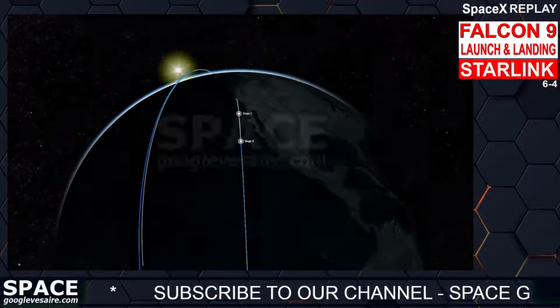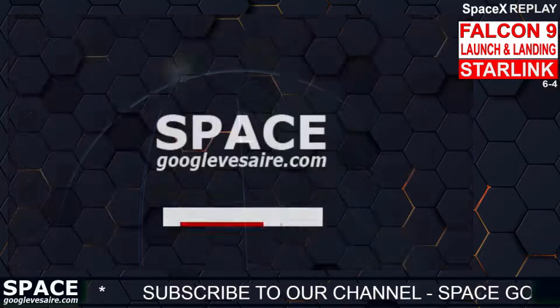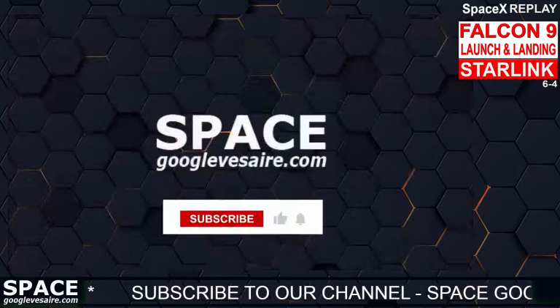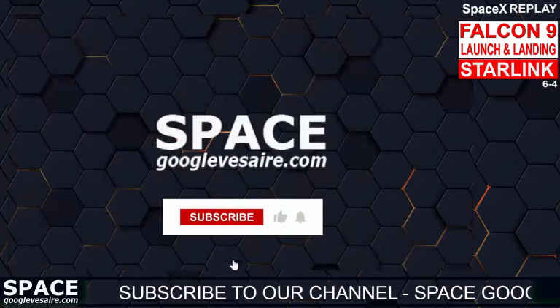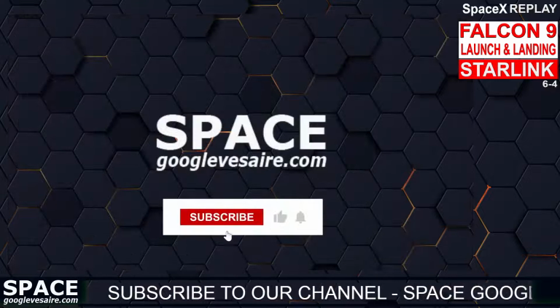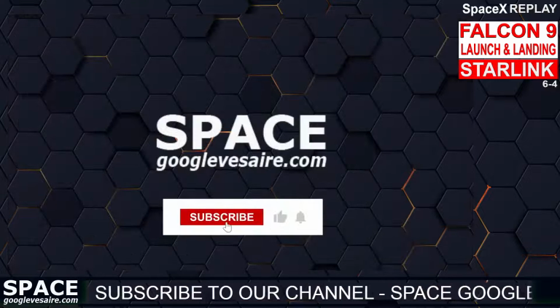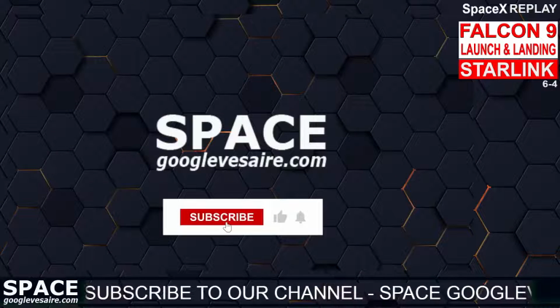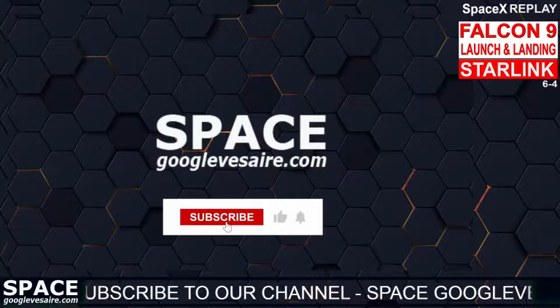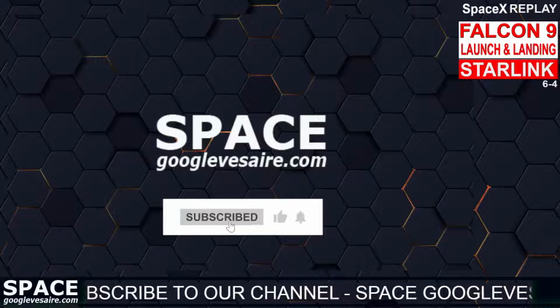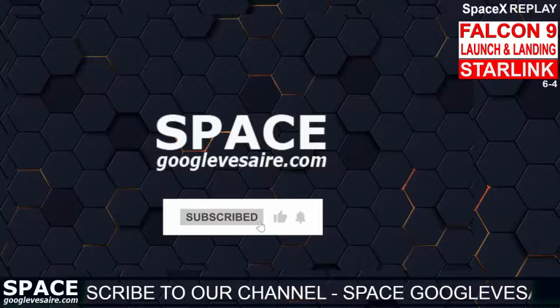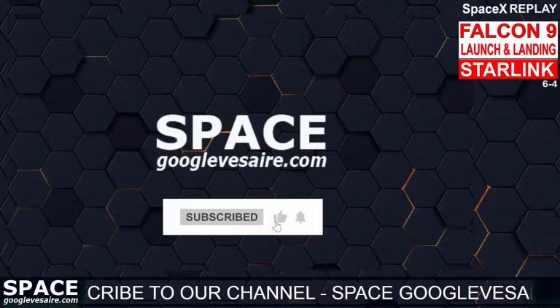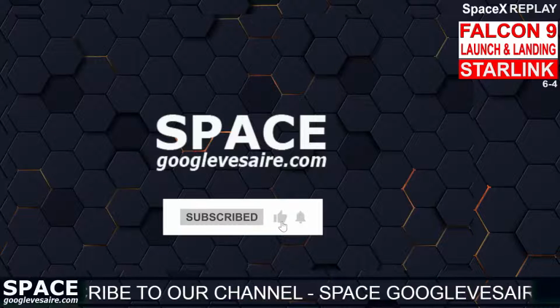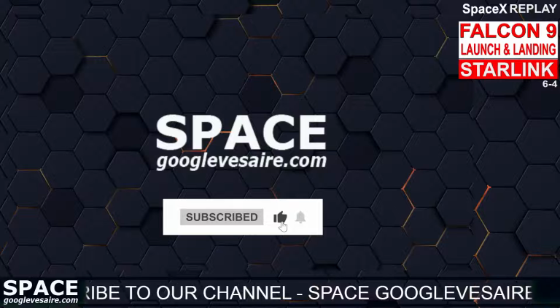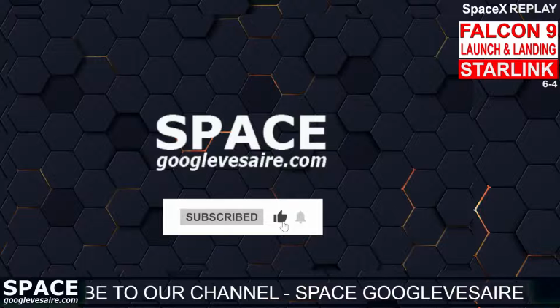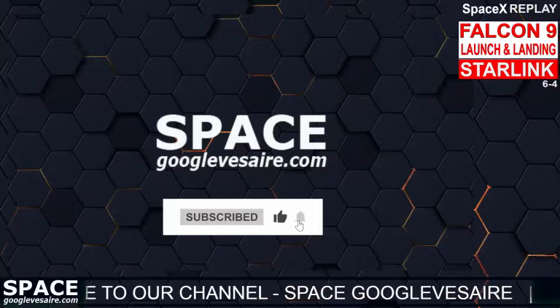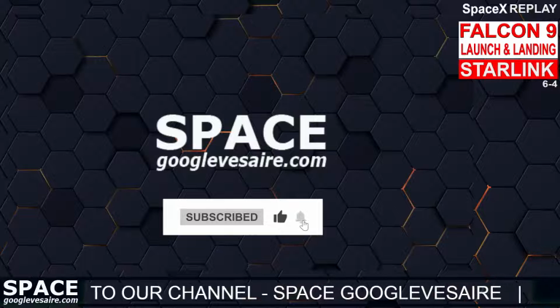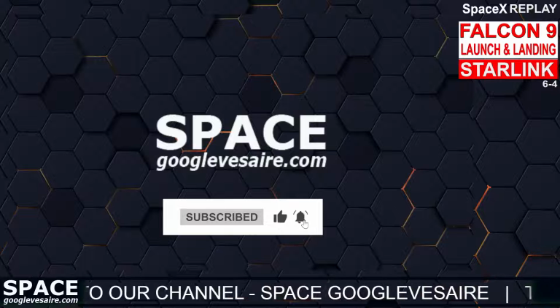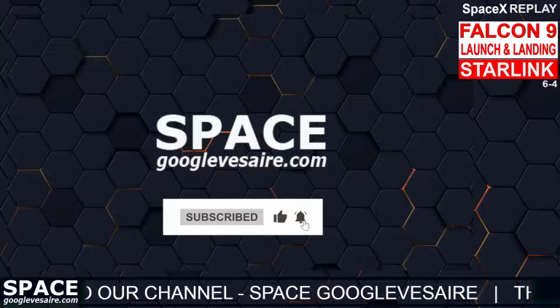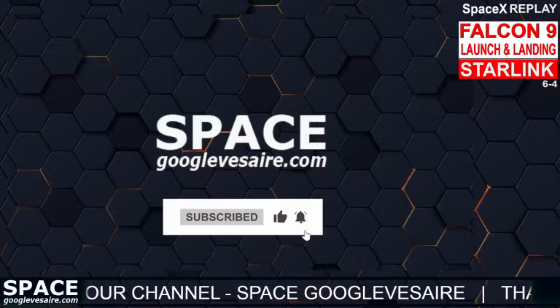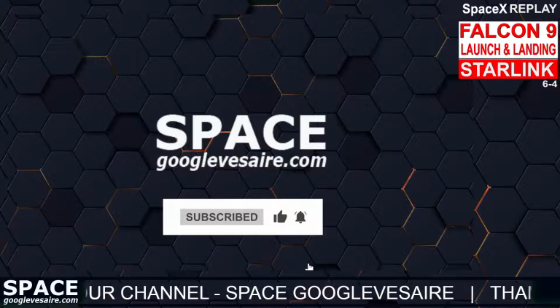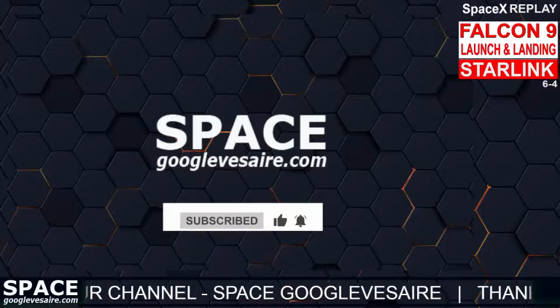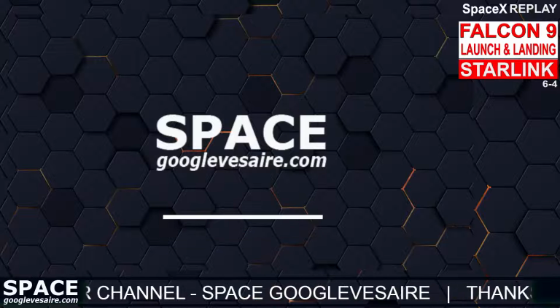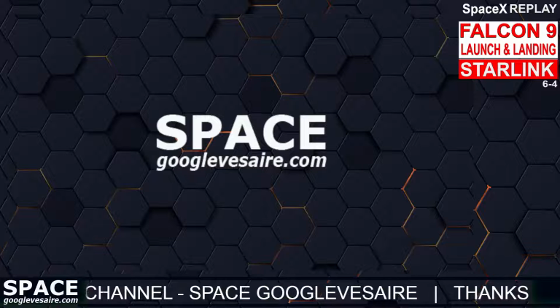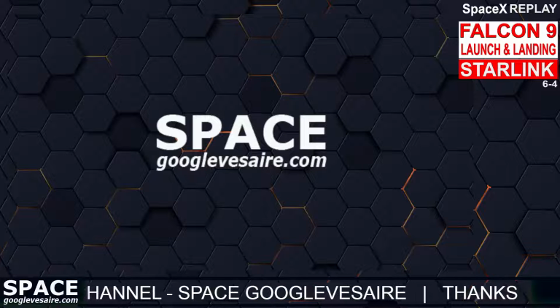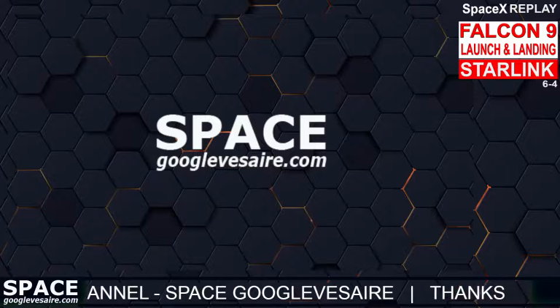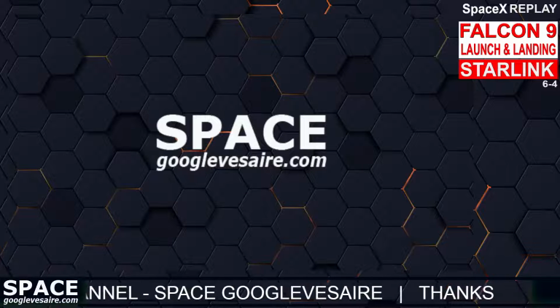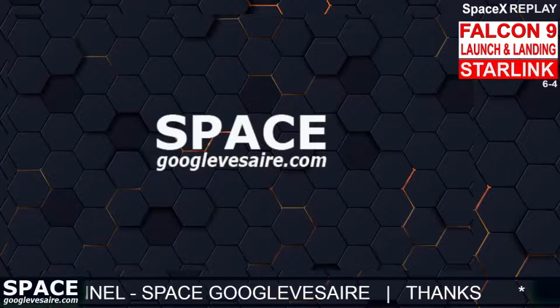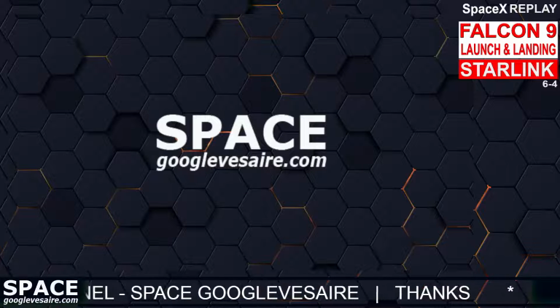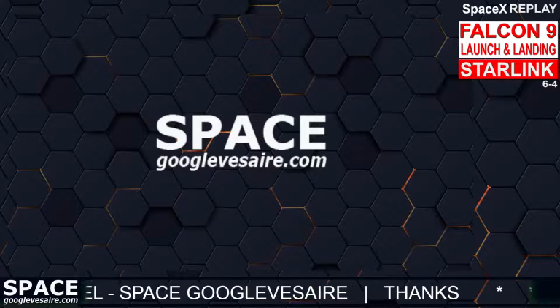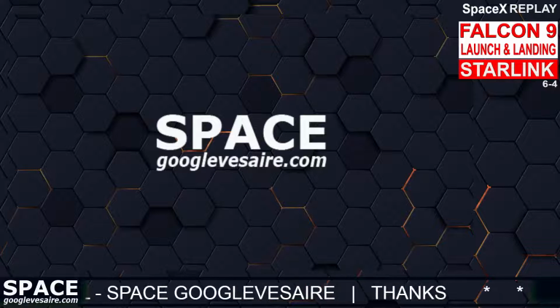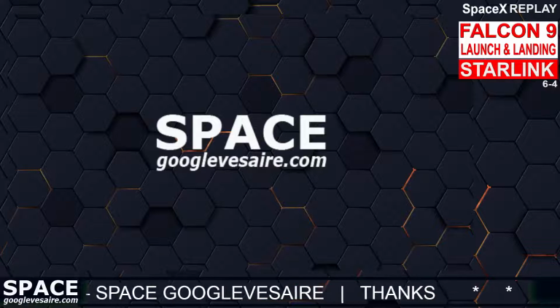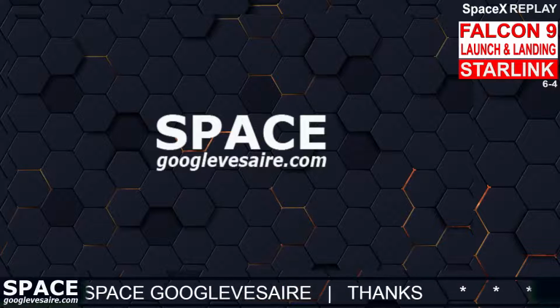Subscribe to our YouTube channel and turn on the notification bell. Thanks for watching the SpaceX YouTube channel.